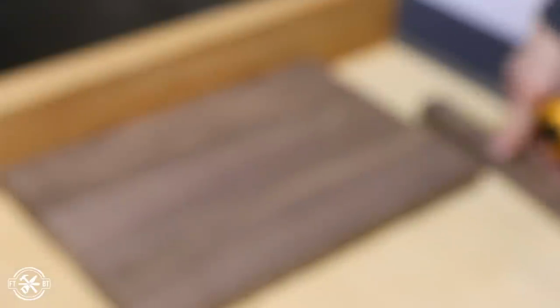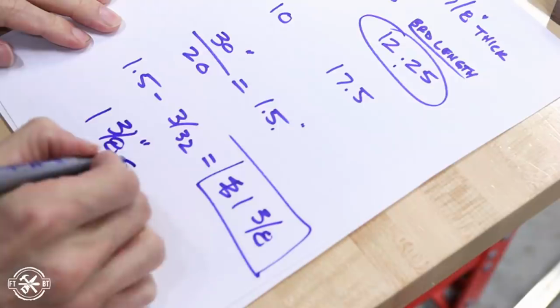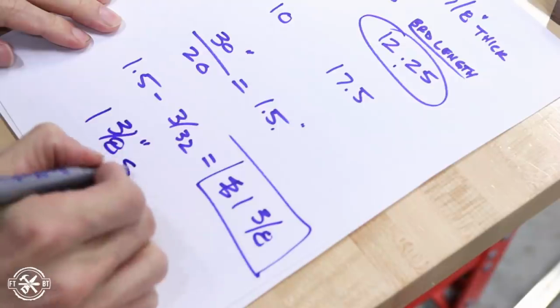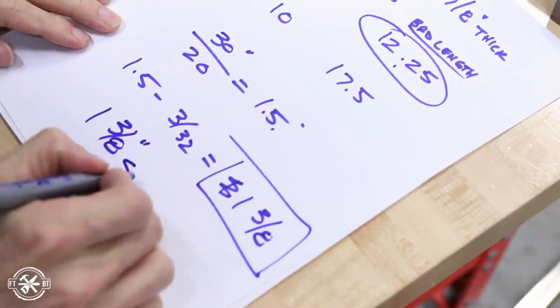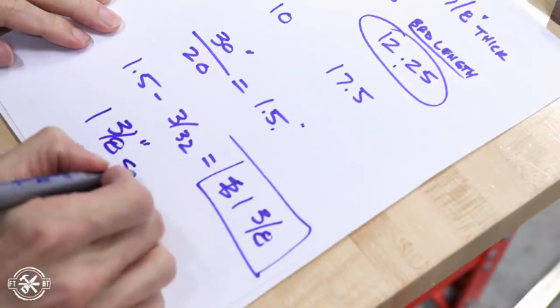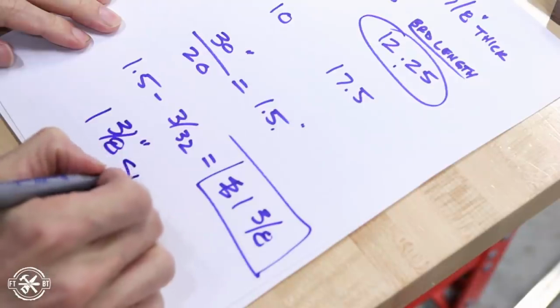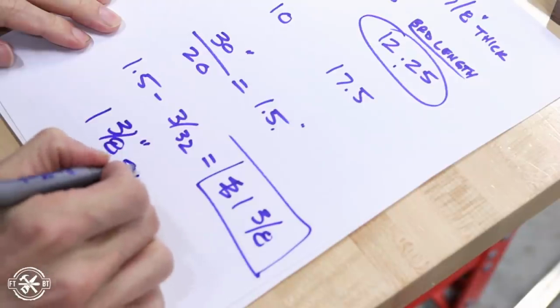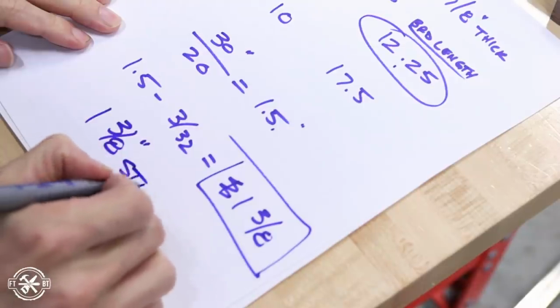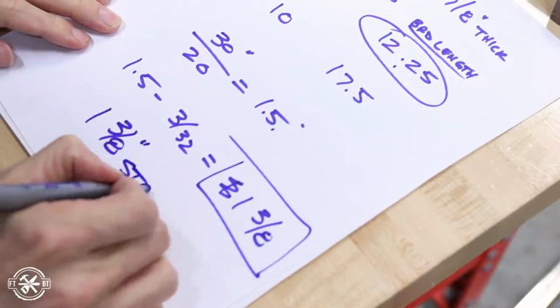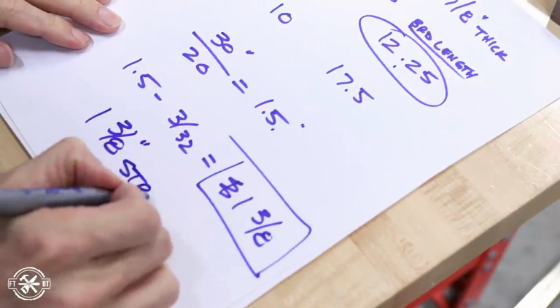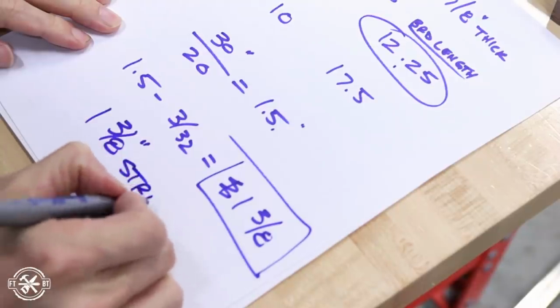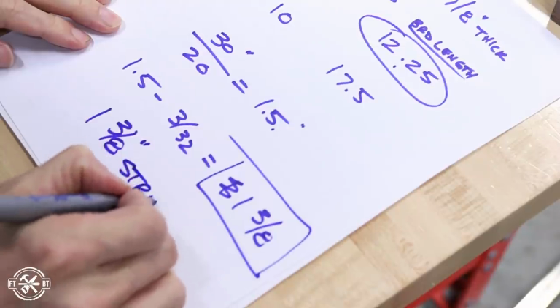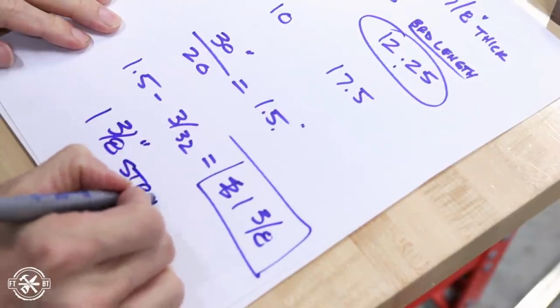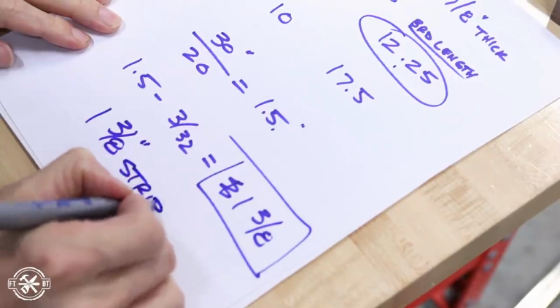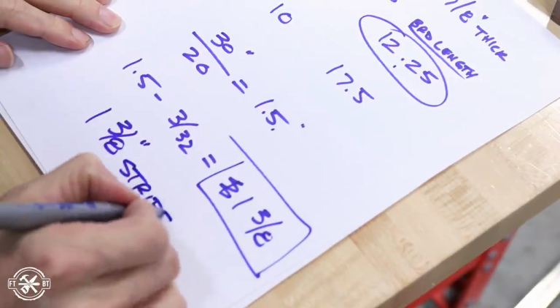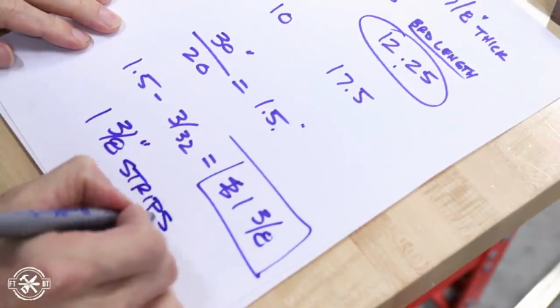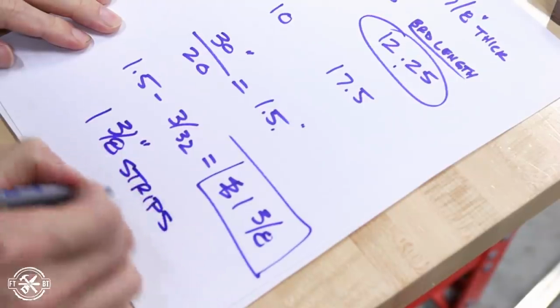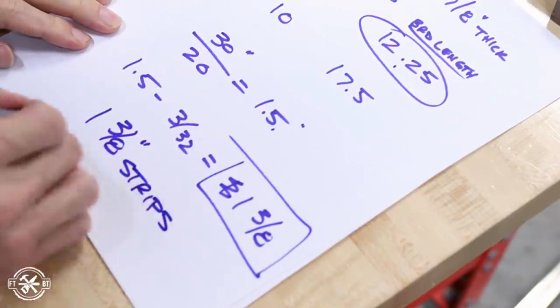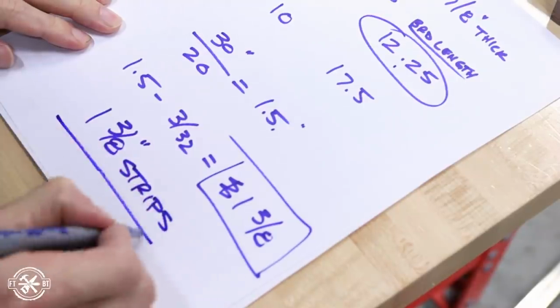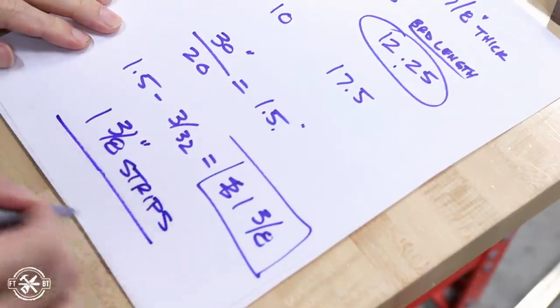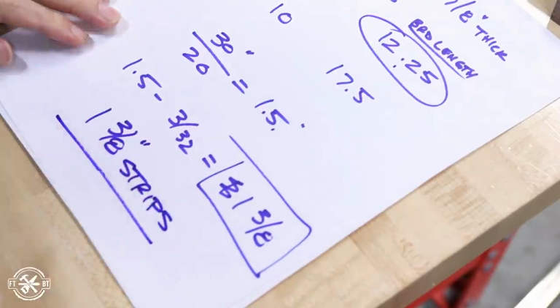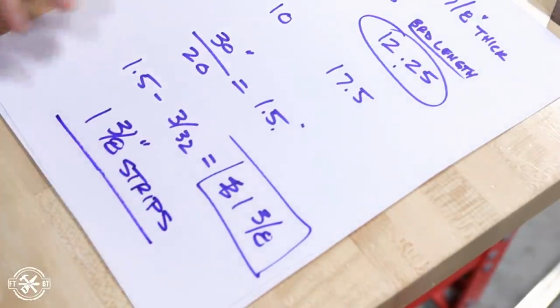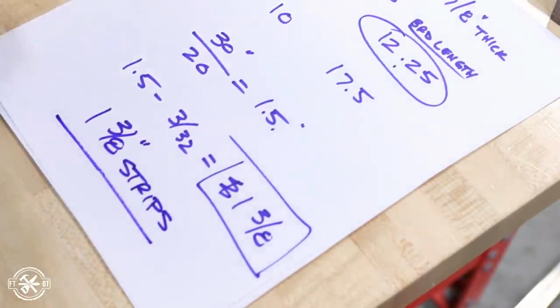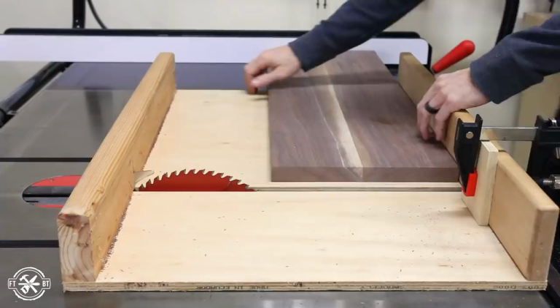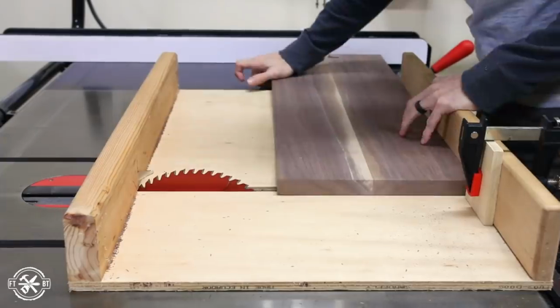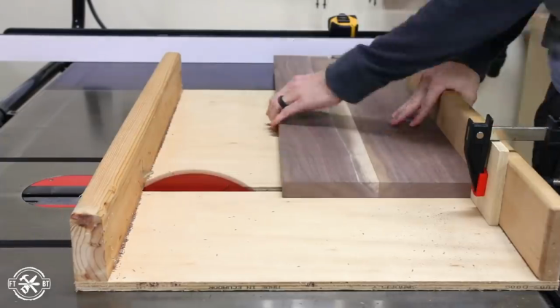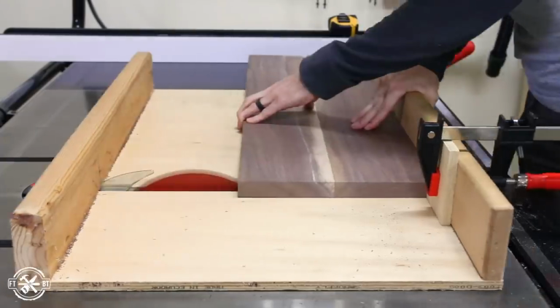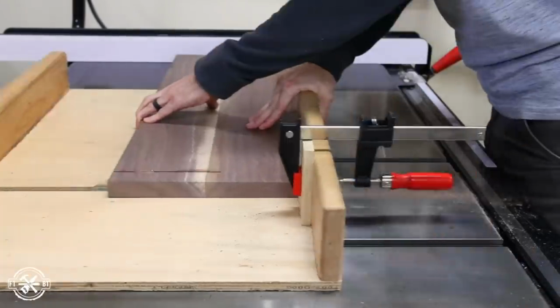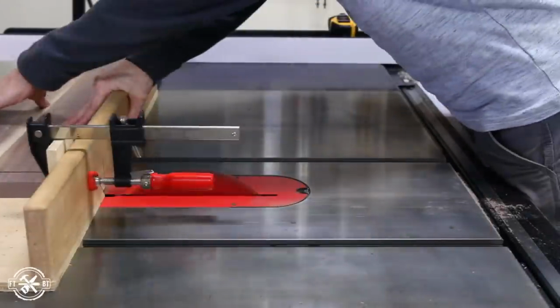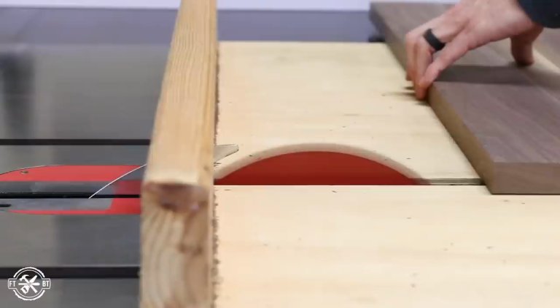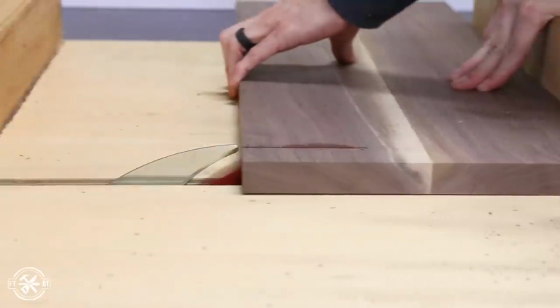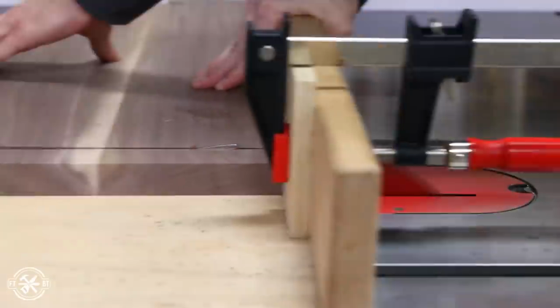I did the same math for the slab board and ended up cutting all of those strips to 1-3/8 of an inch wide.